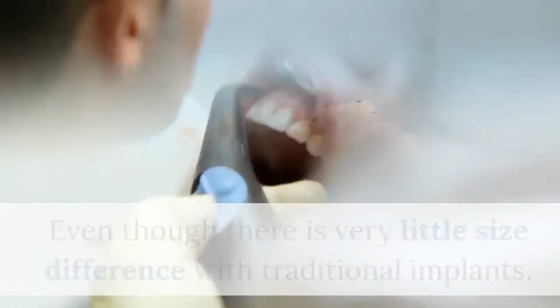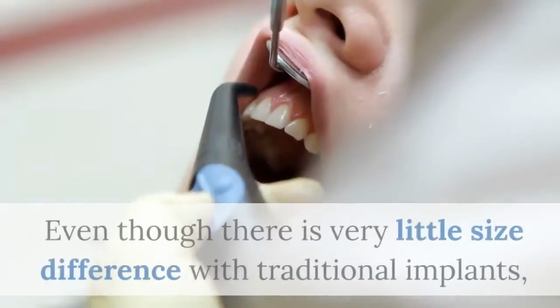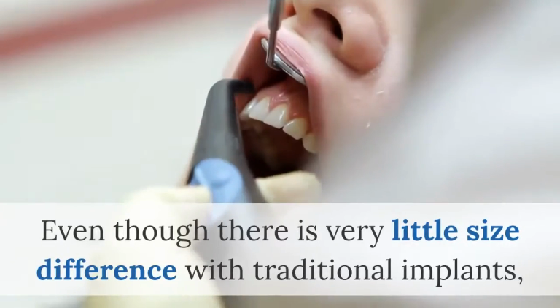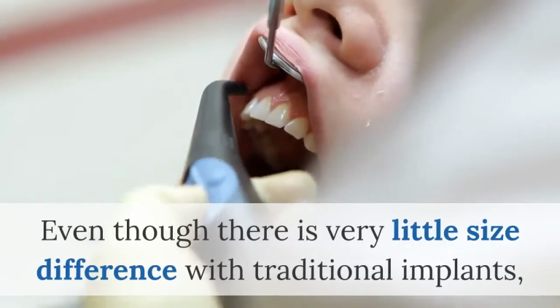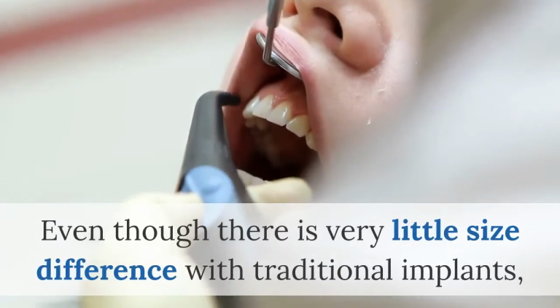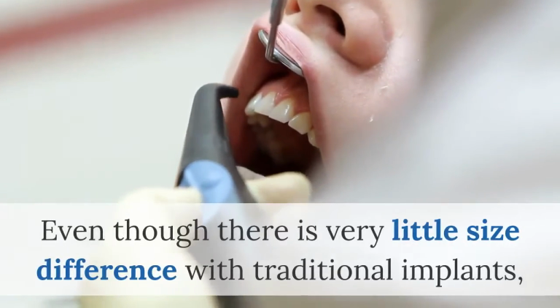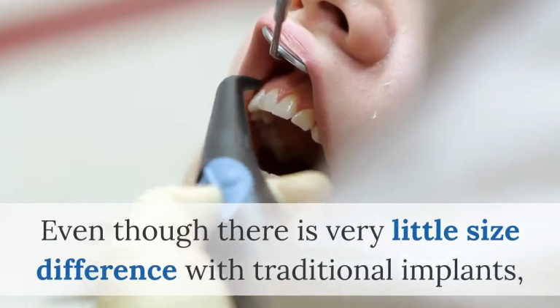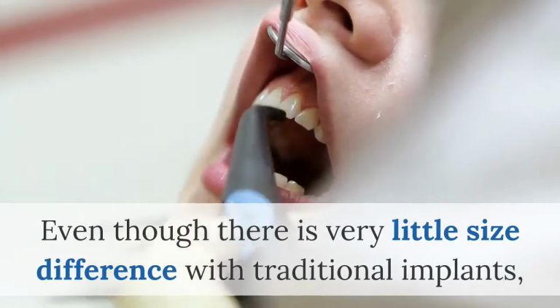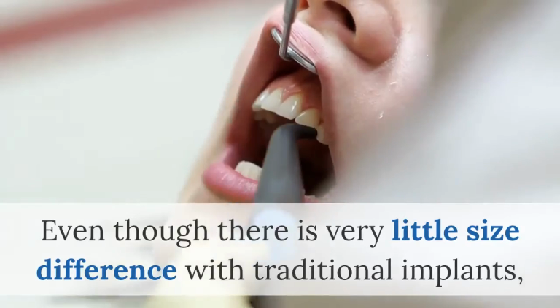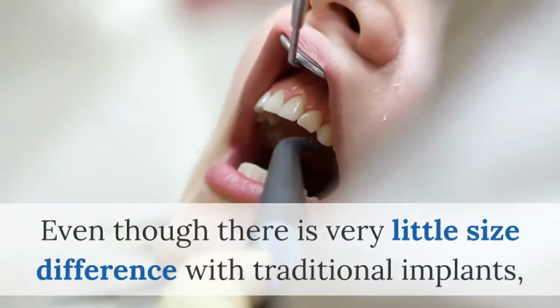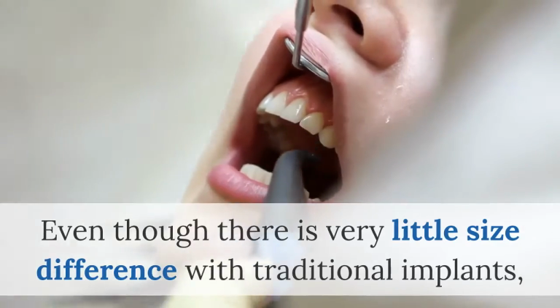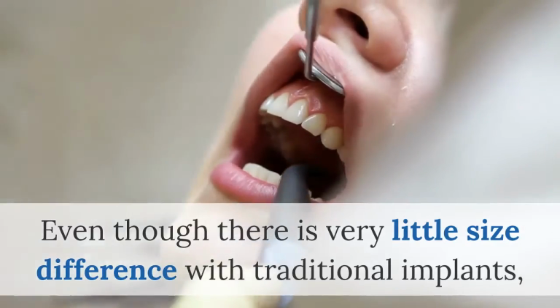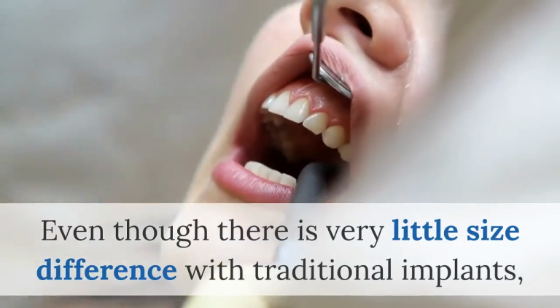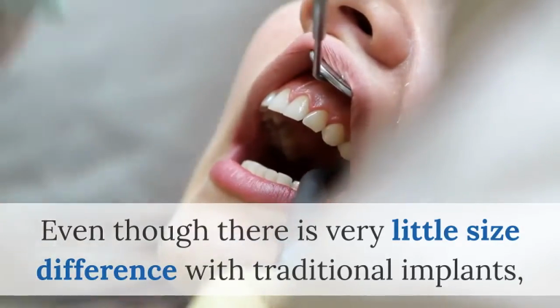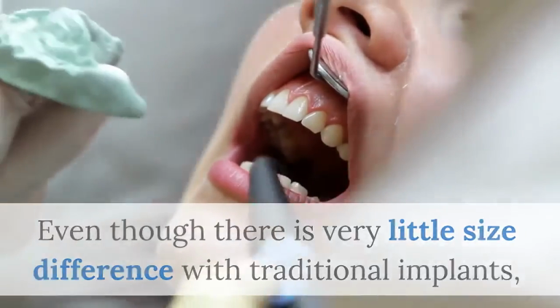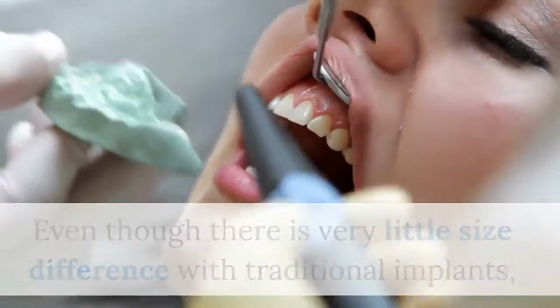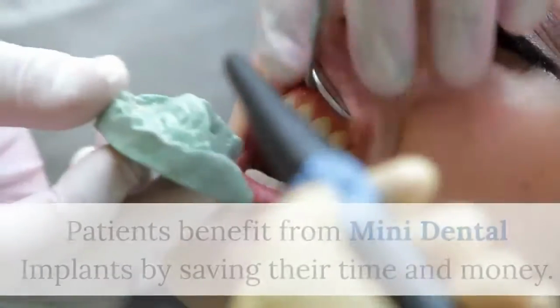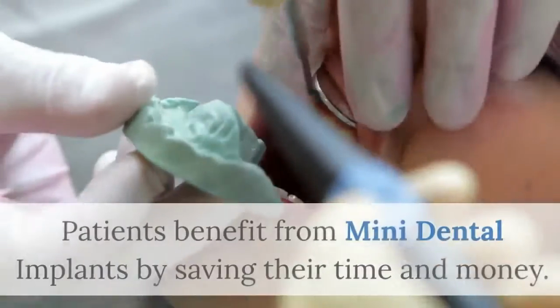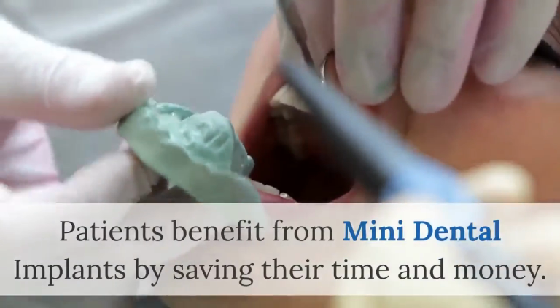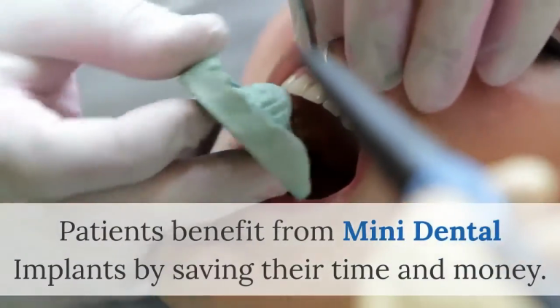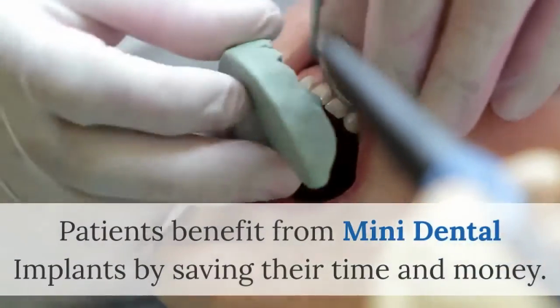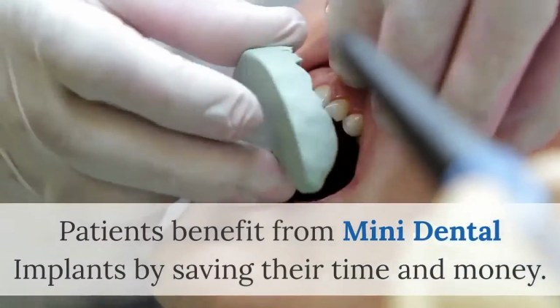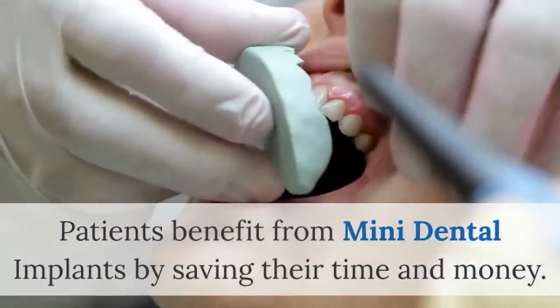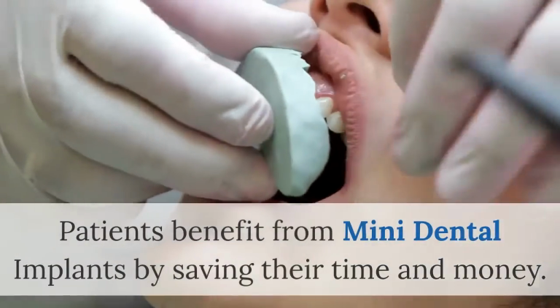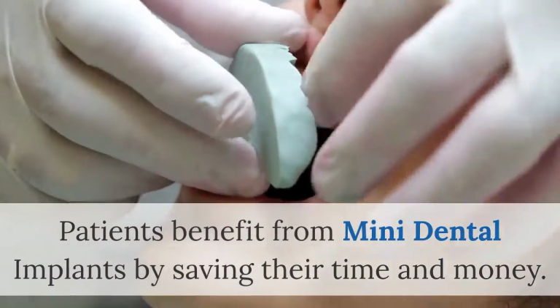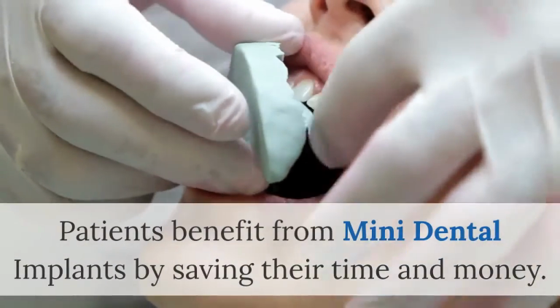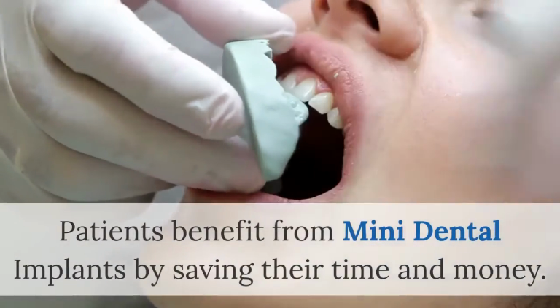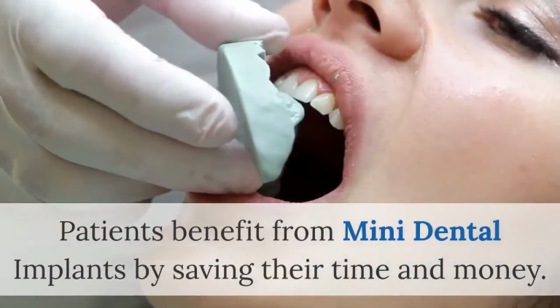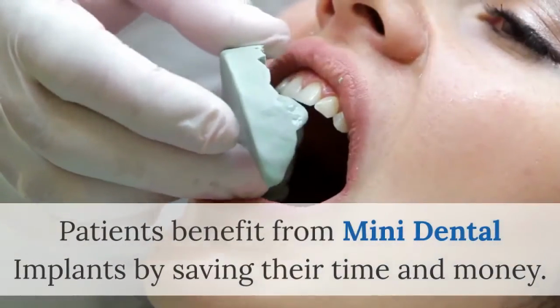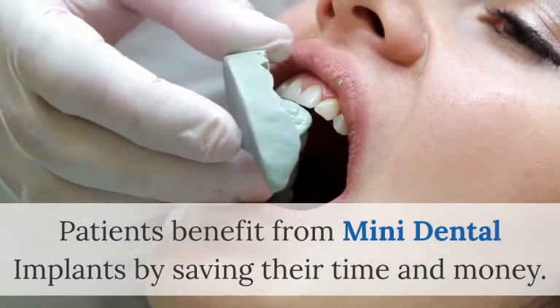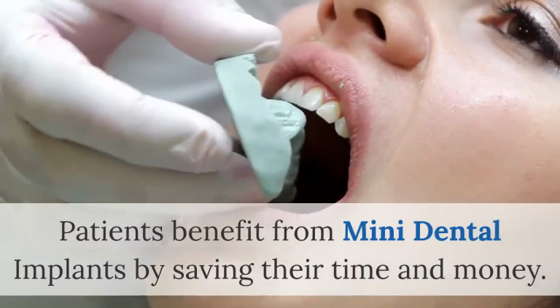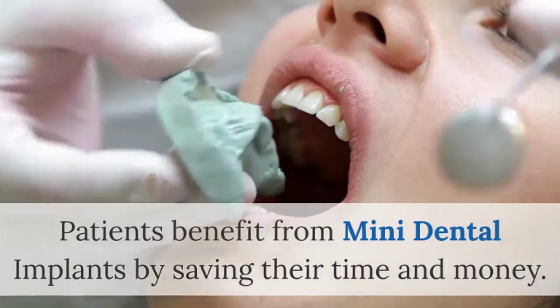Even though there is very little size difference with traditional implants, patients benefit from mini dental implants by saving their time and money.